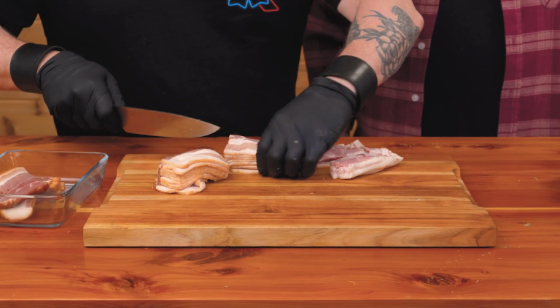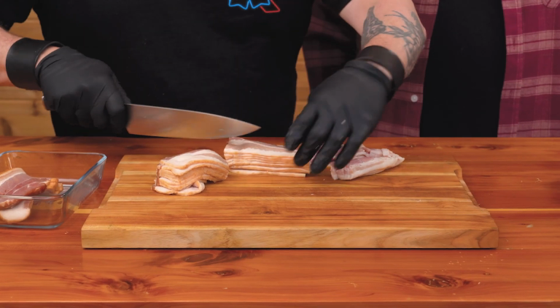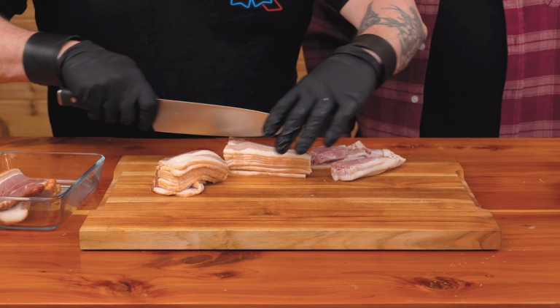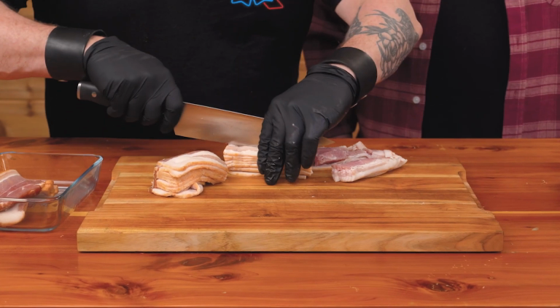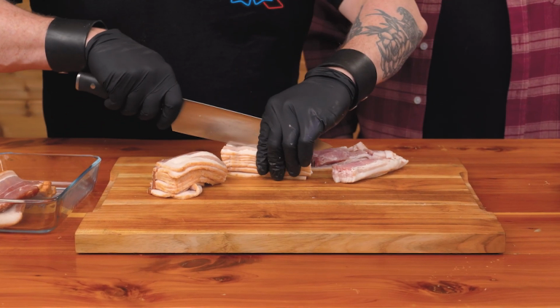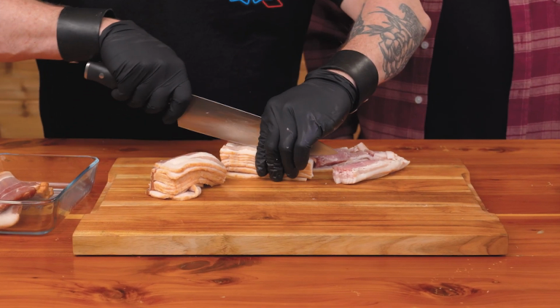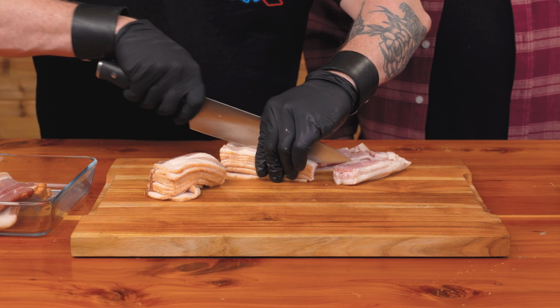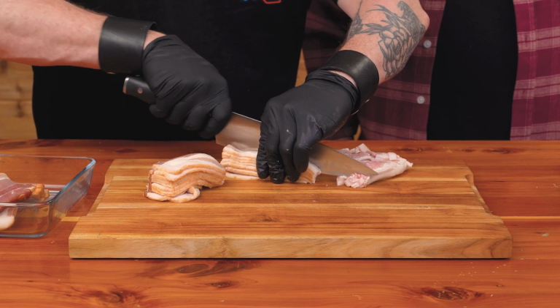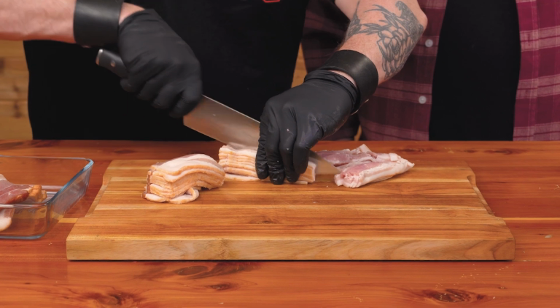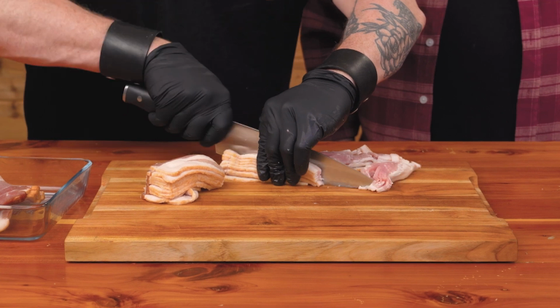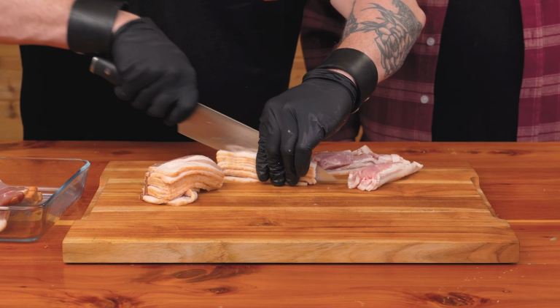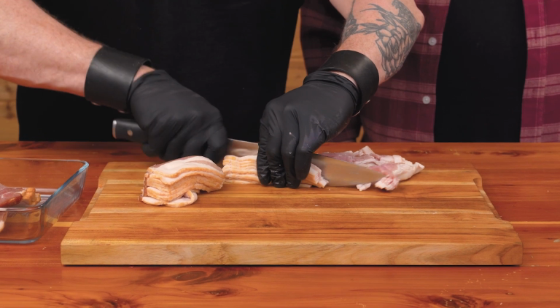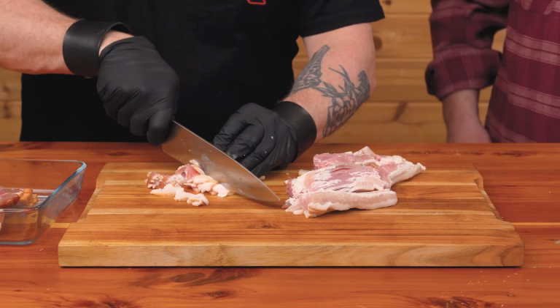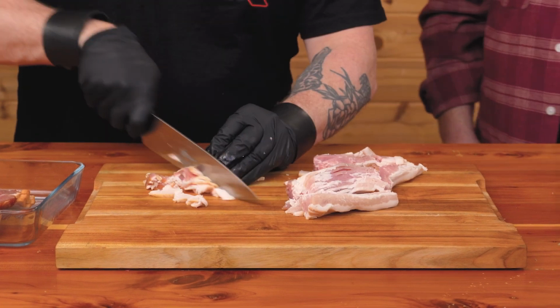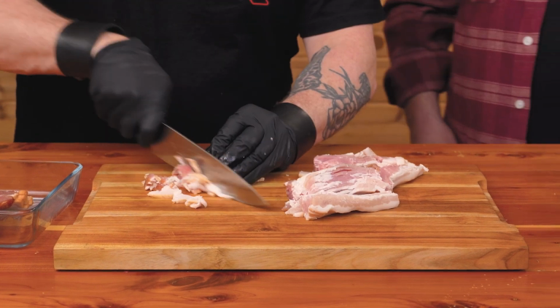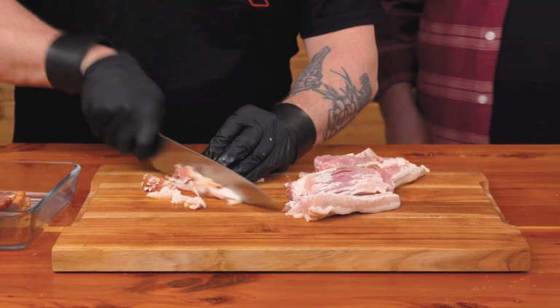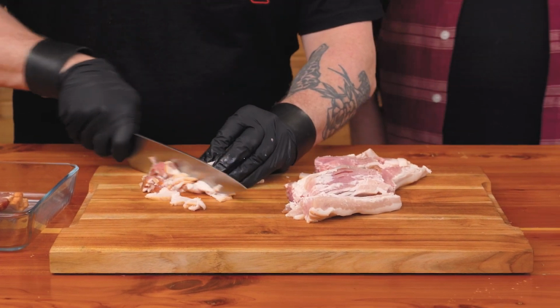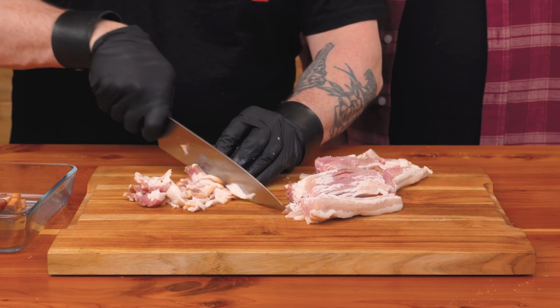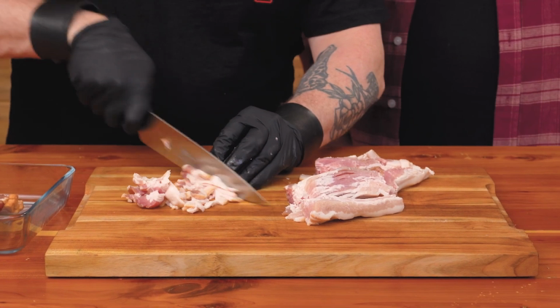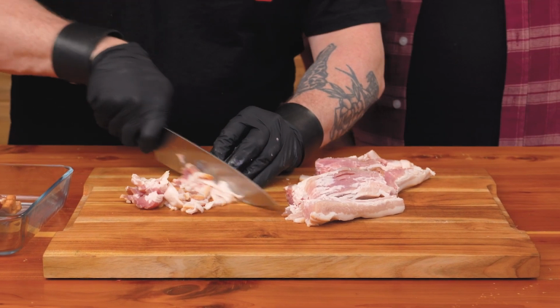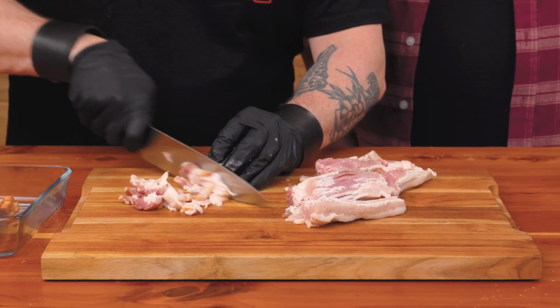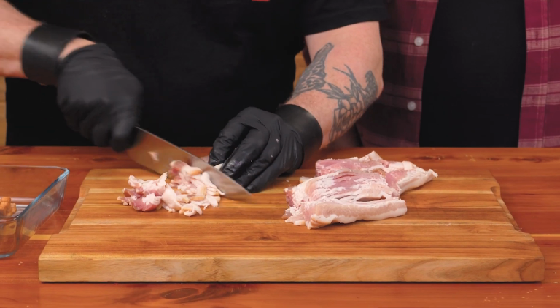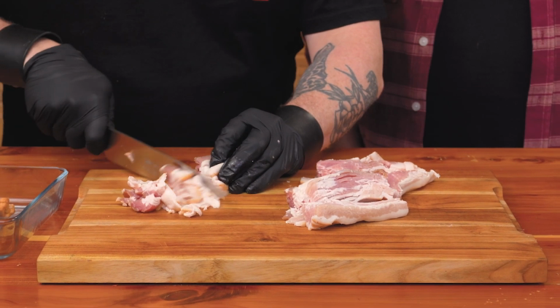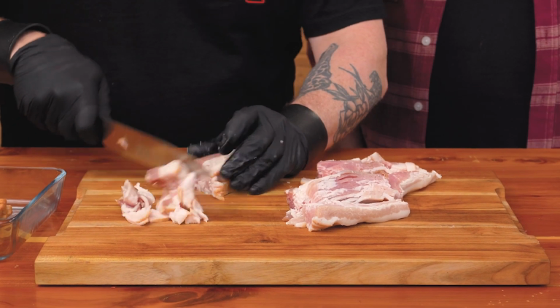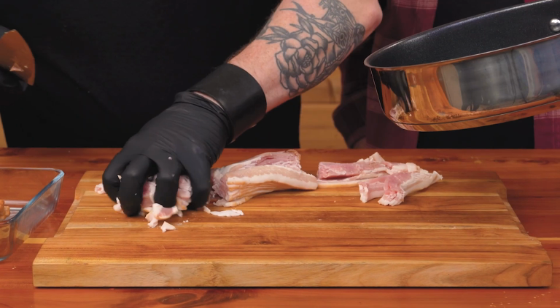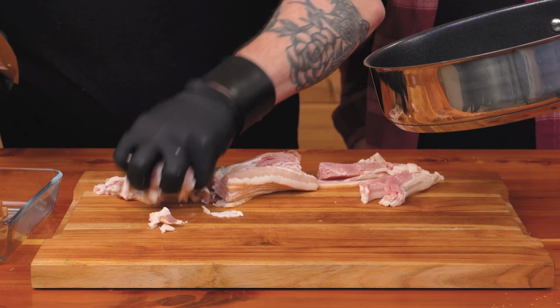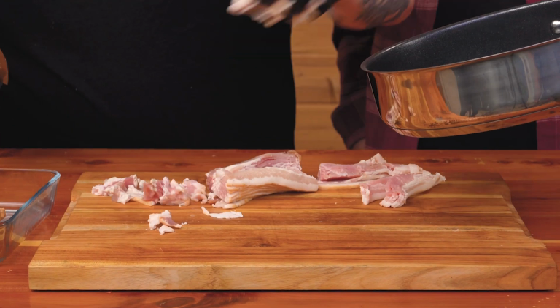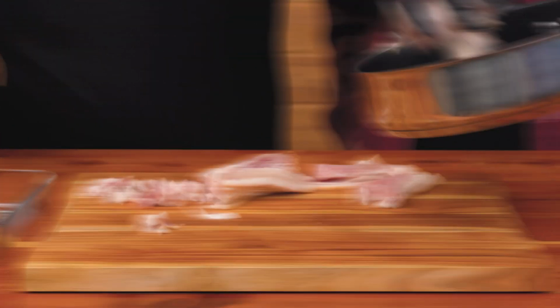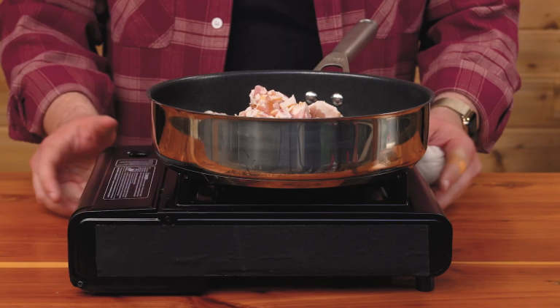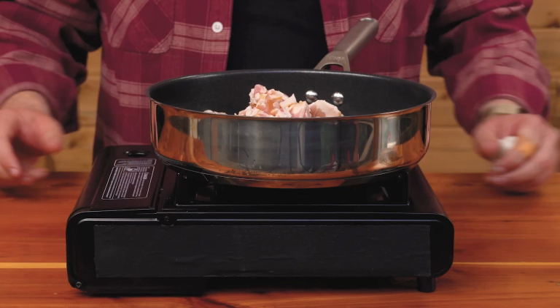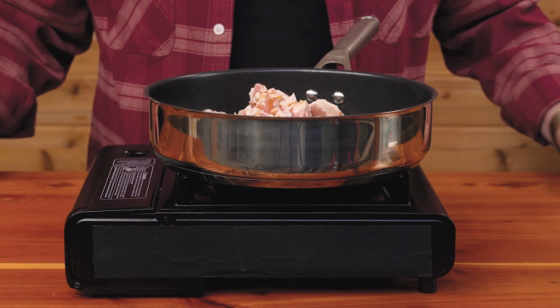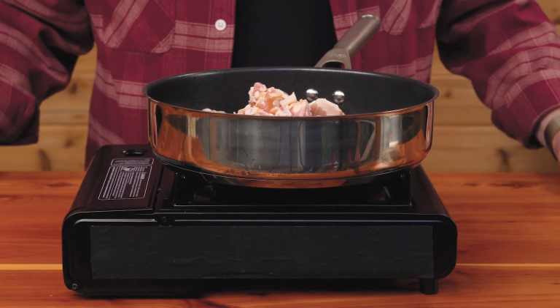Next, we're going to slice two cups of bacon. Once that's sliced, we'll add our bacon to a non-stick pan and cook over medium heat.